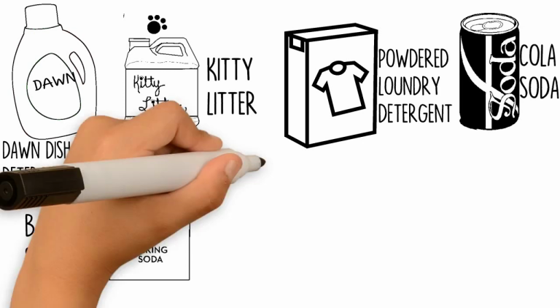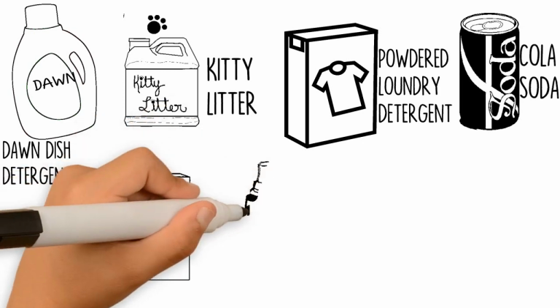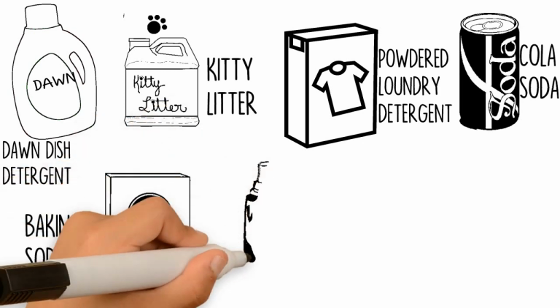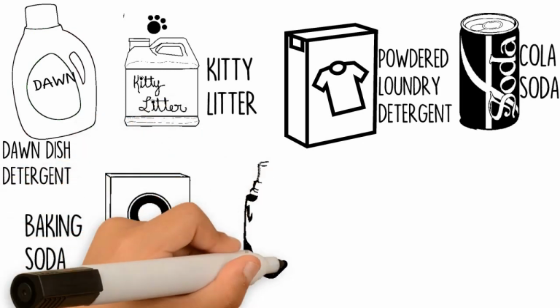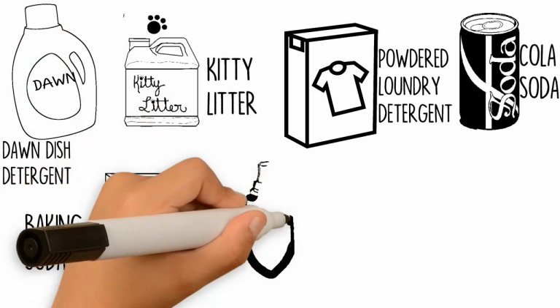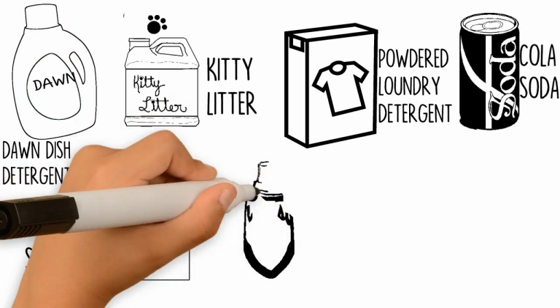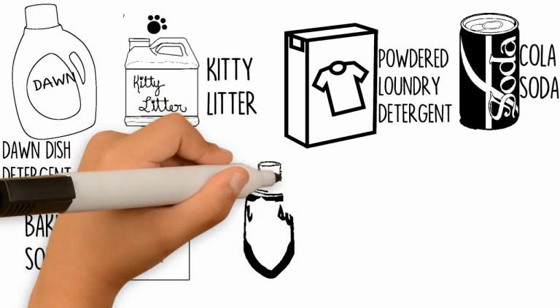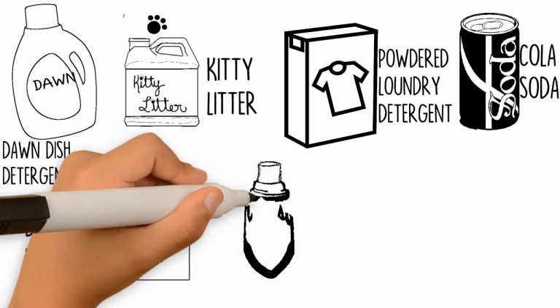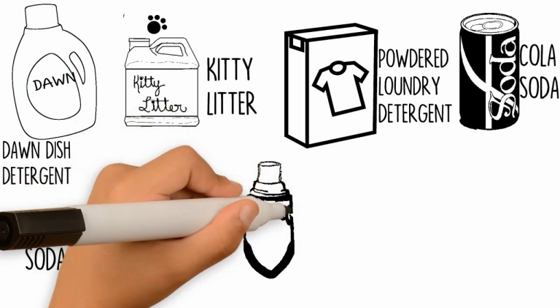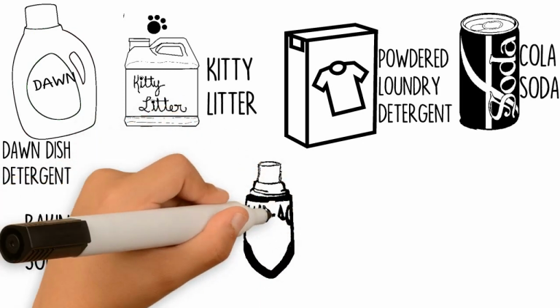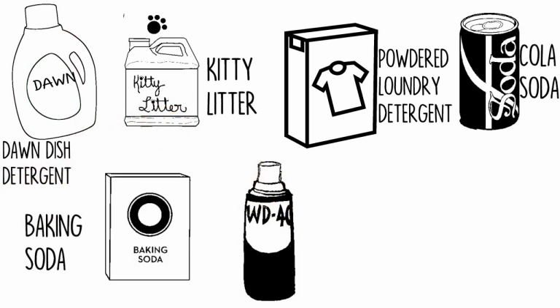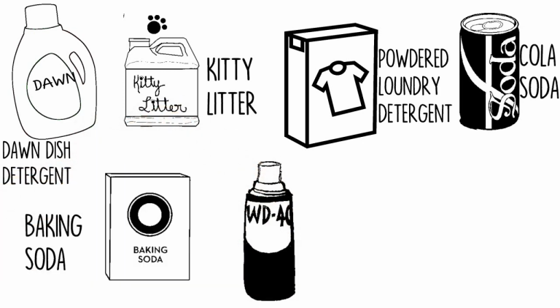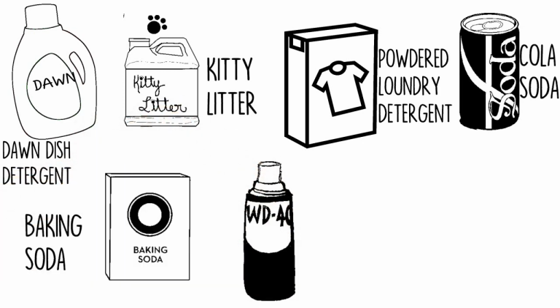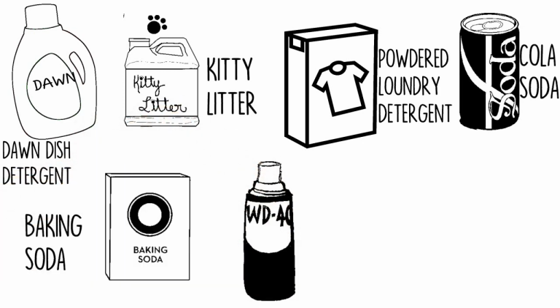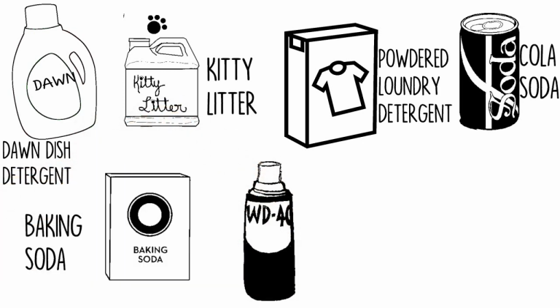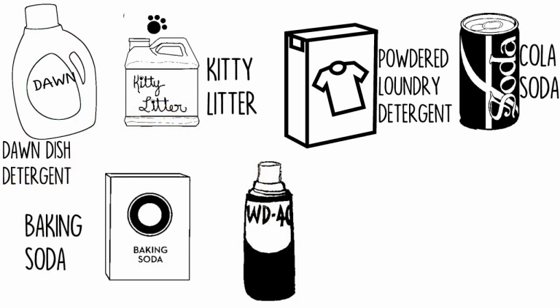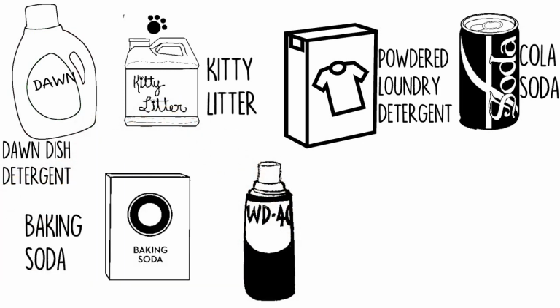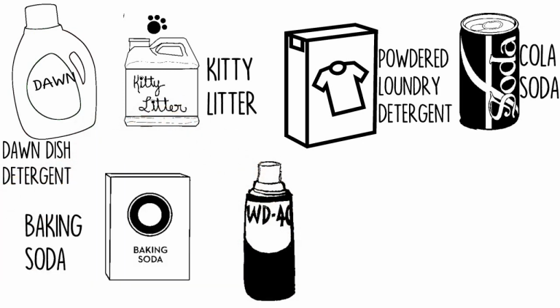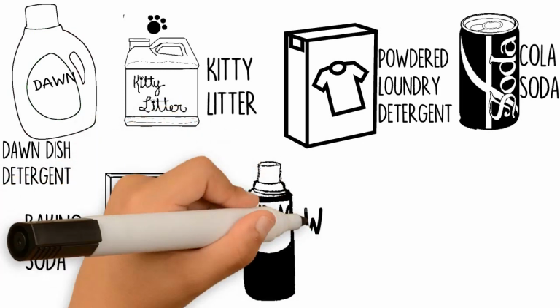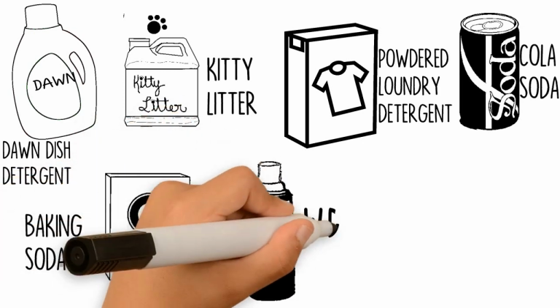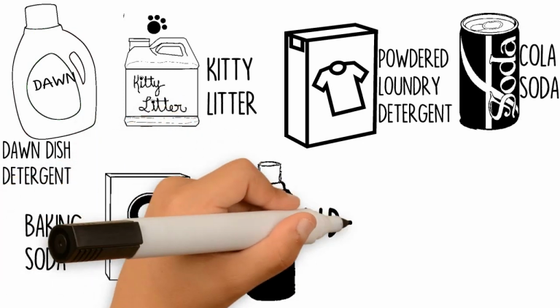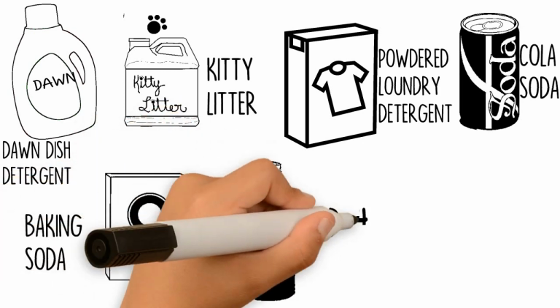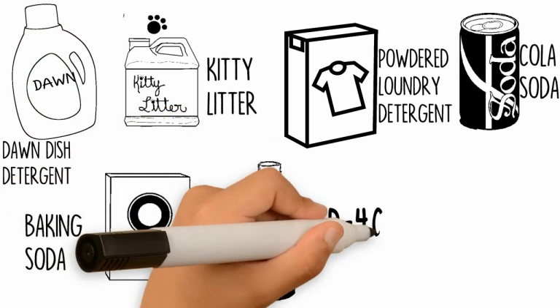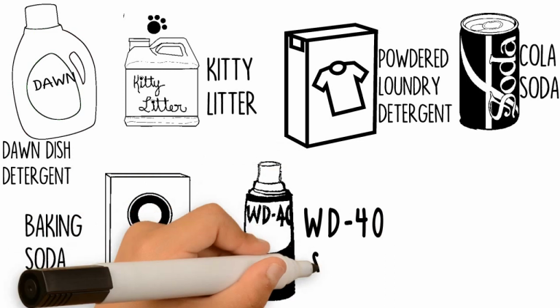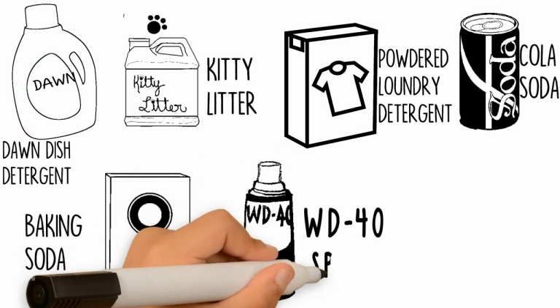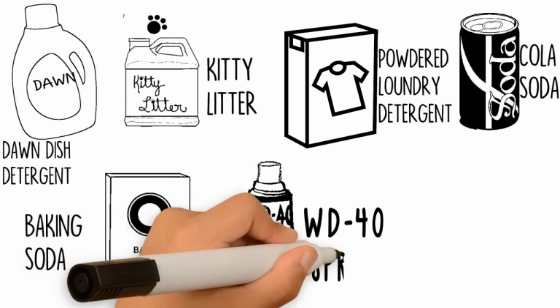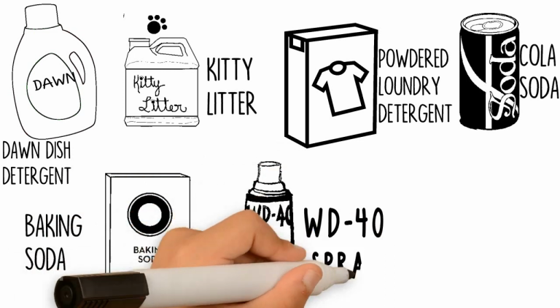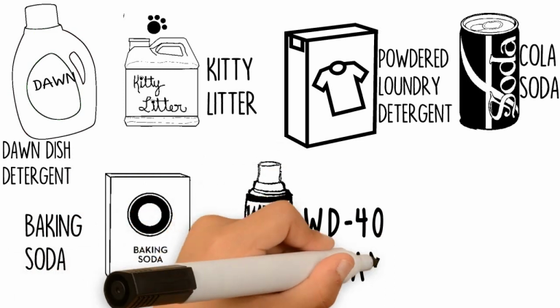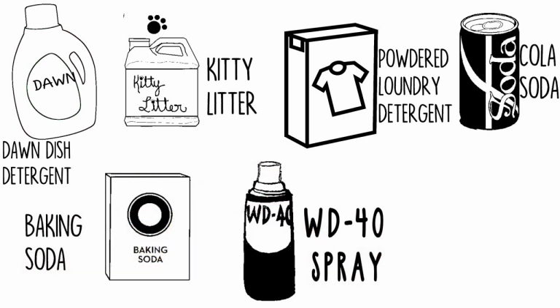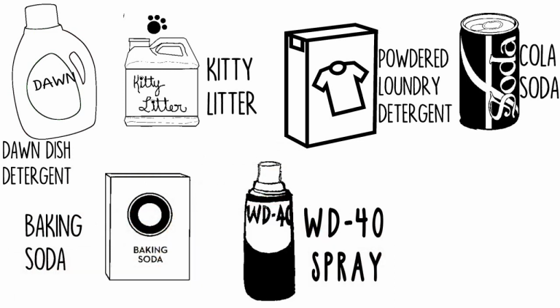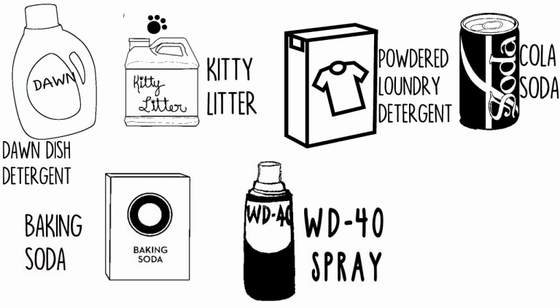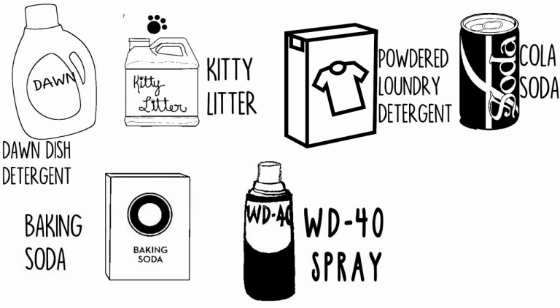Number 6: WD-40 Spray. Spray a generous amount on the stain before hosing off with water.